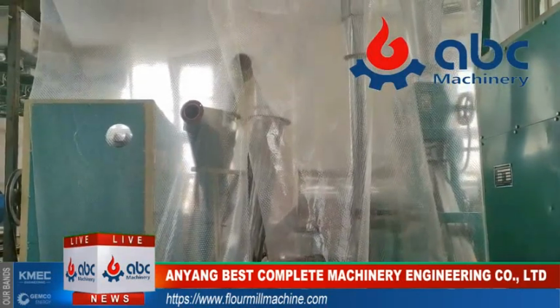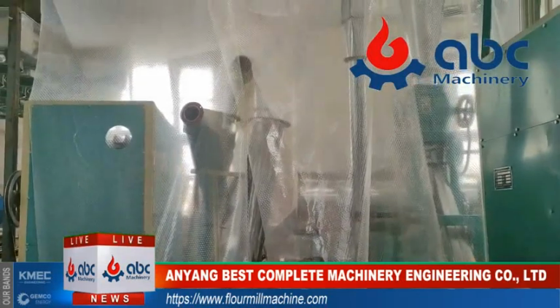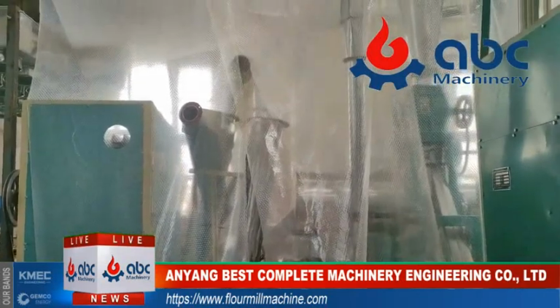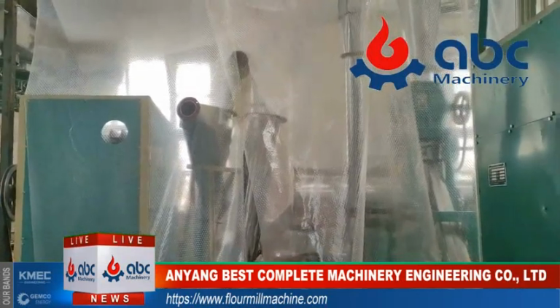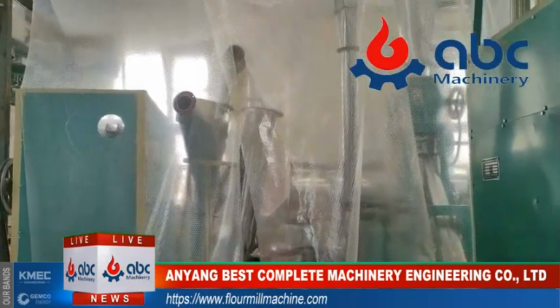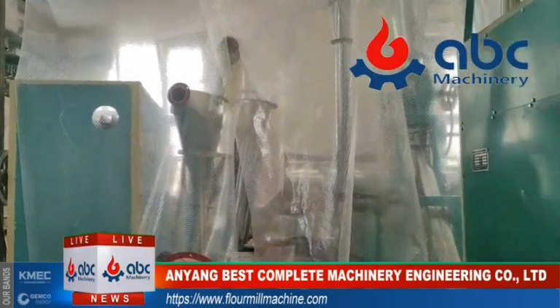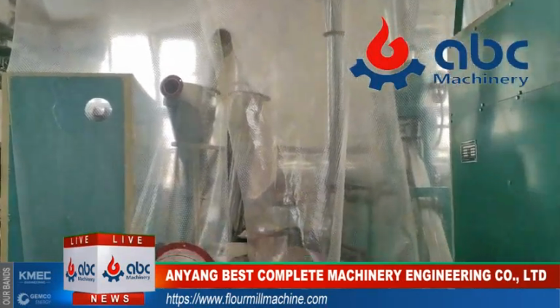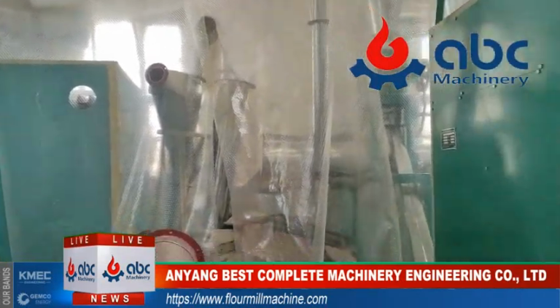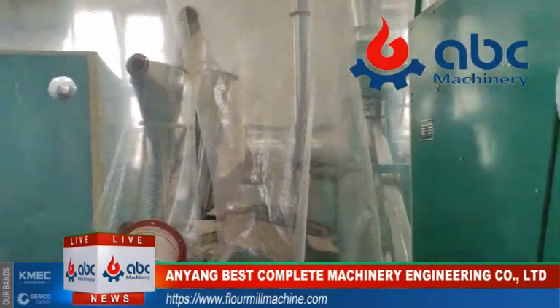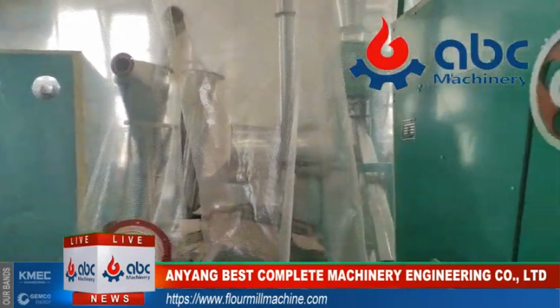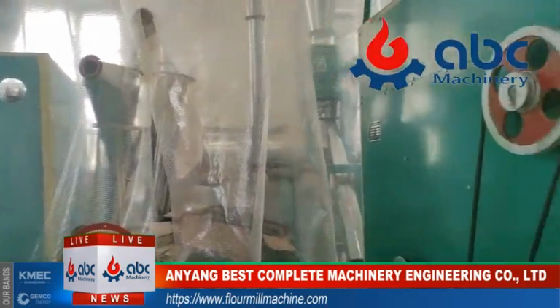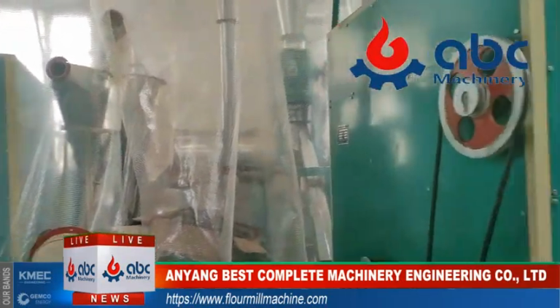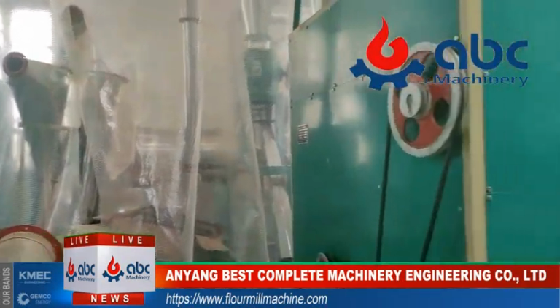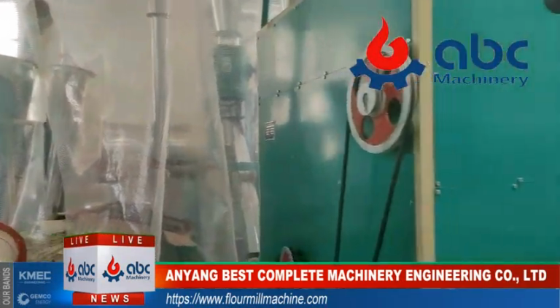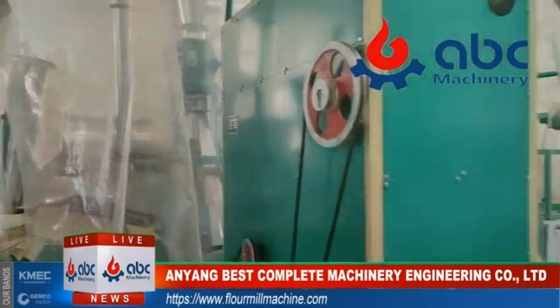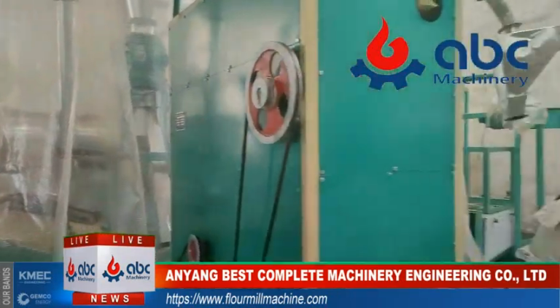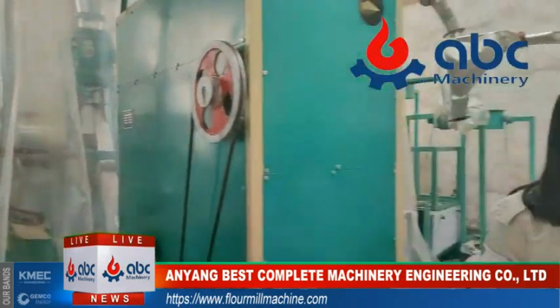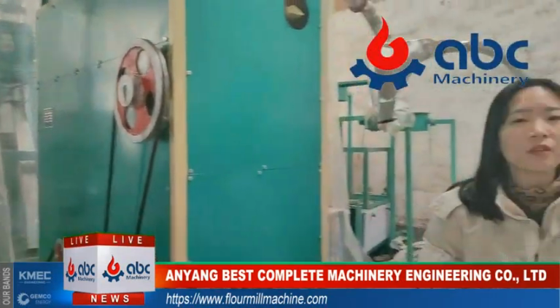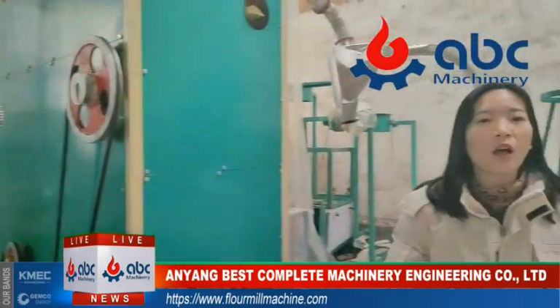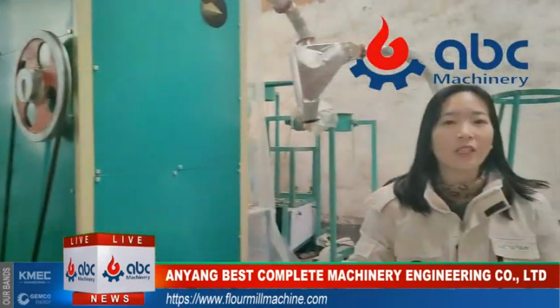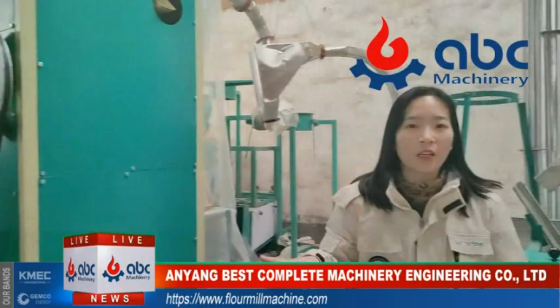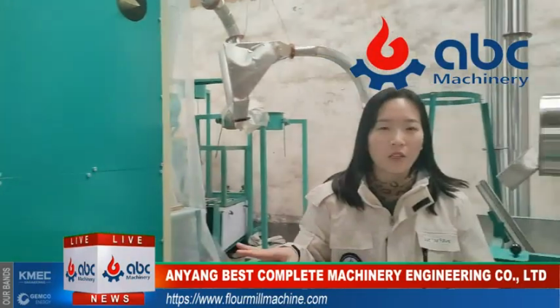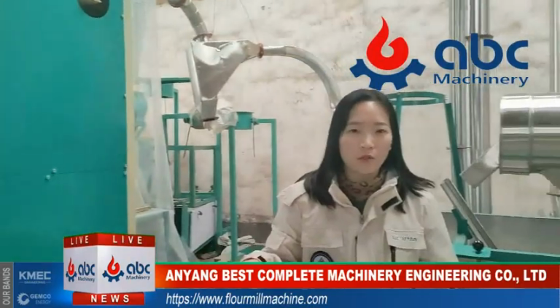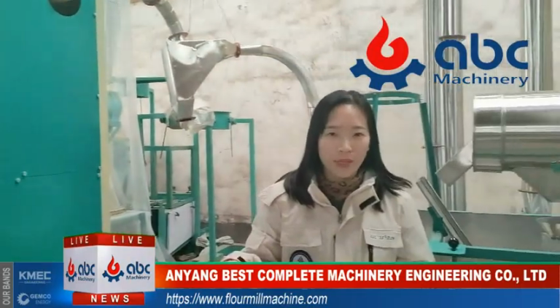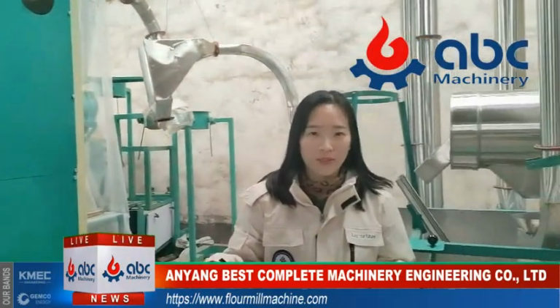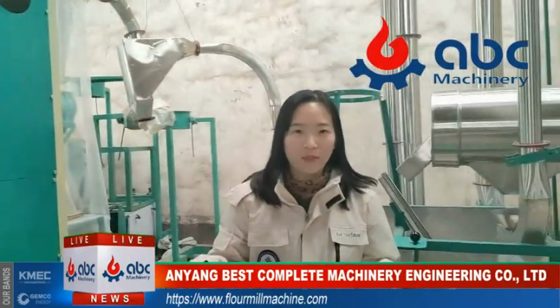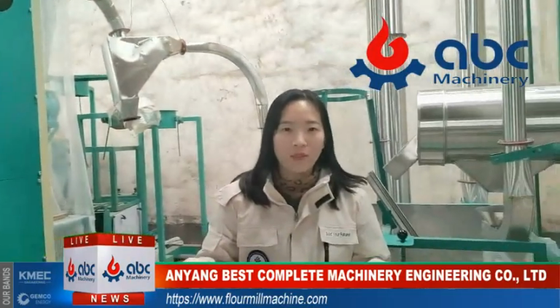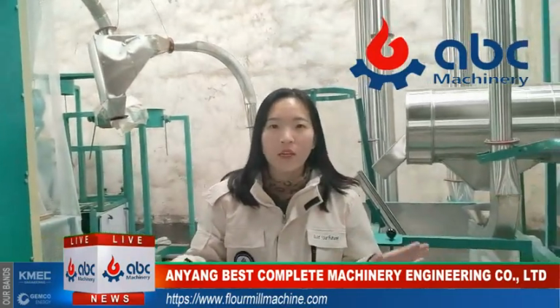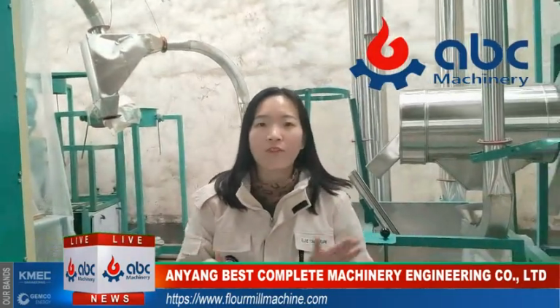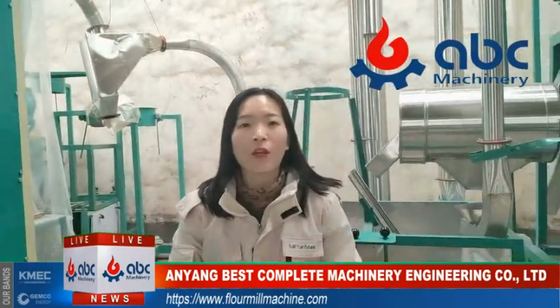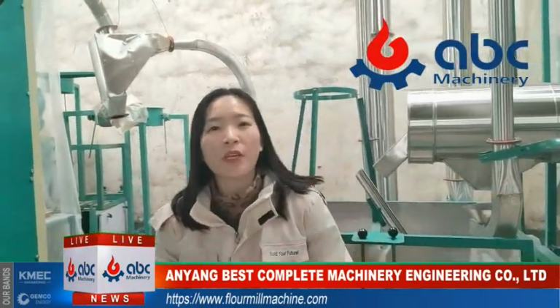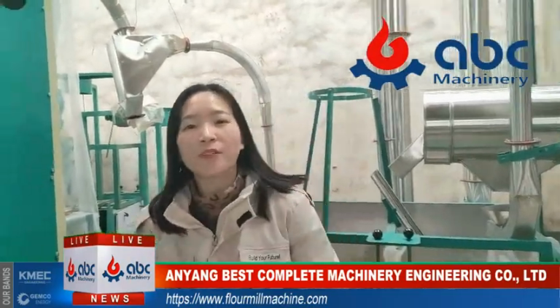Now let me introduce each part of the 10-ton wheat flour mill. Okay, follow me.